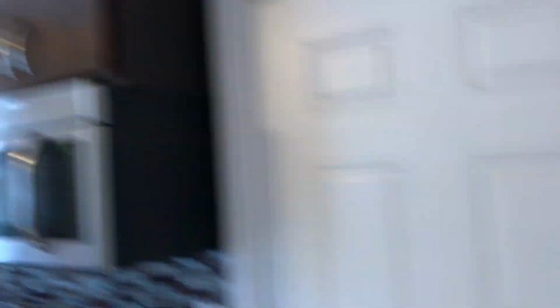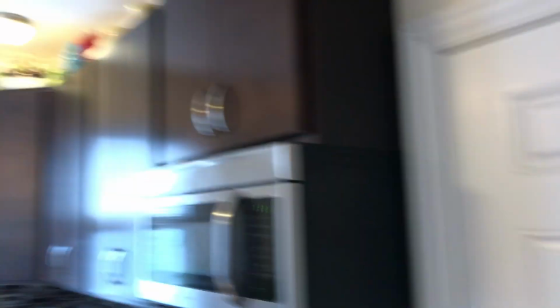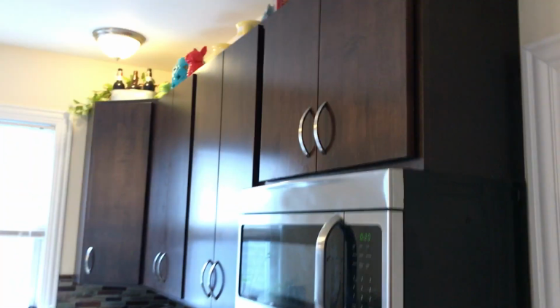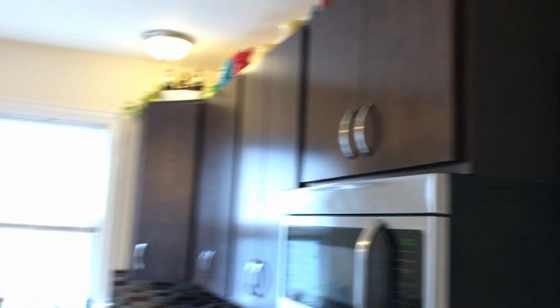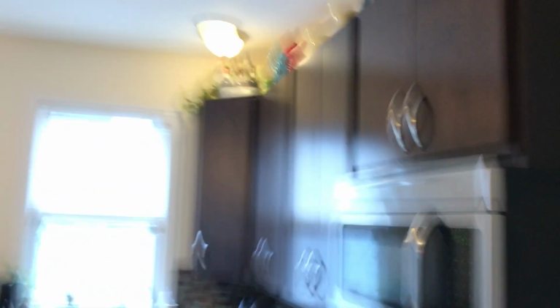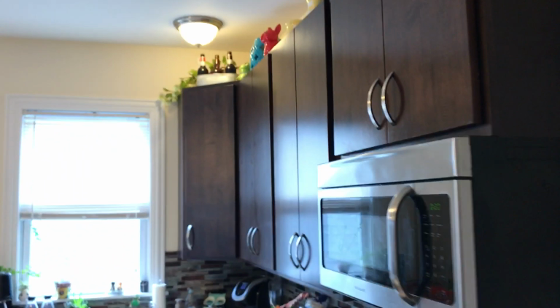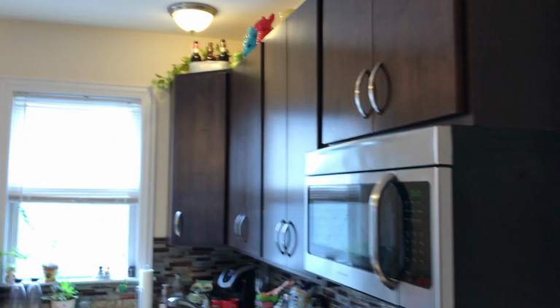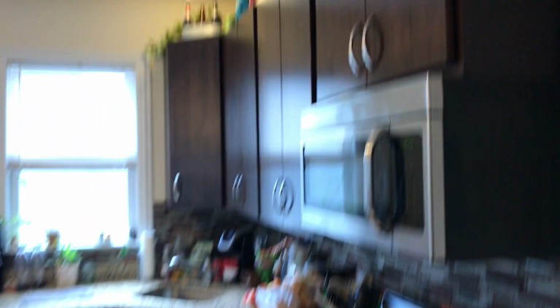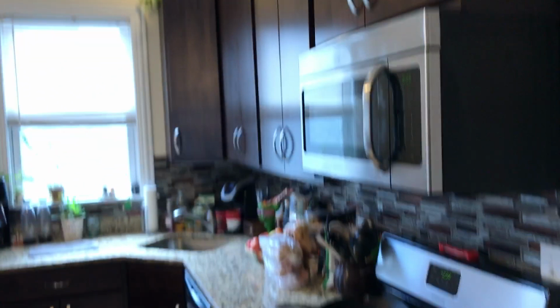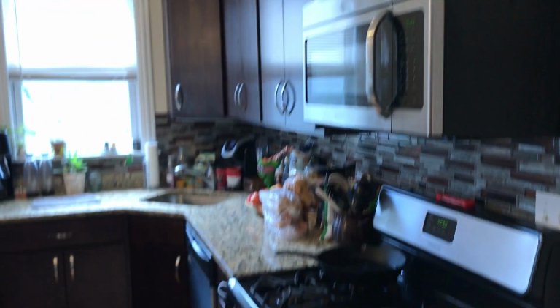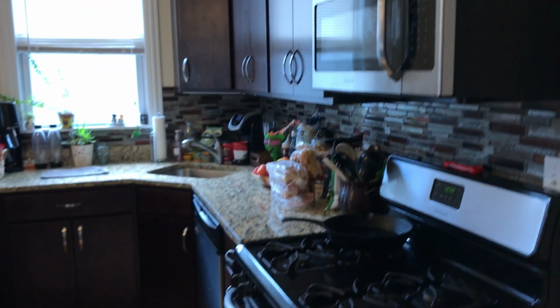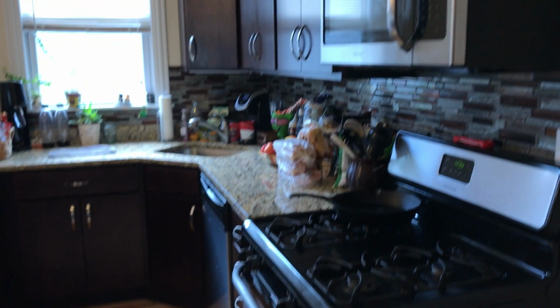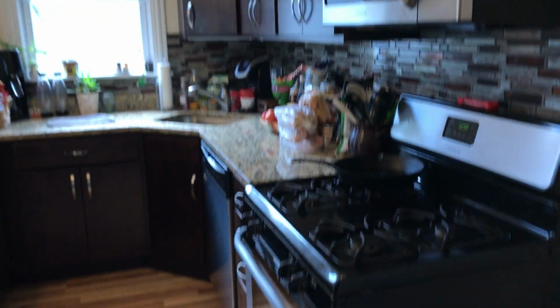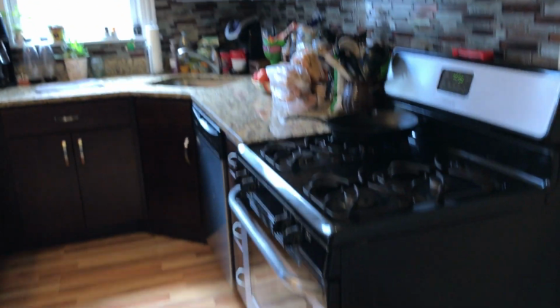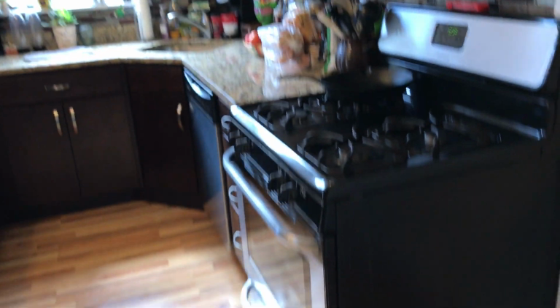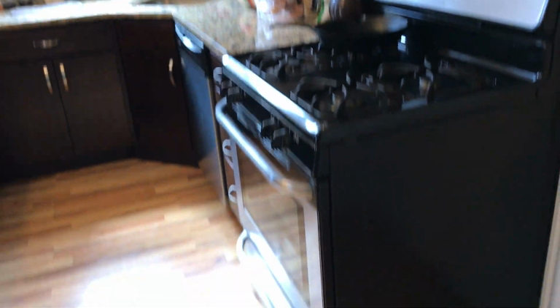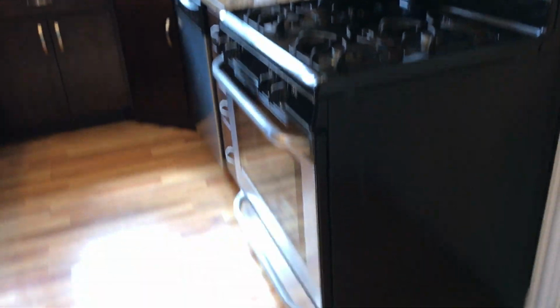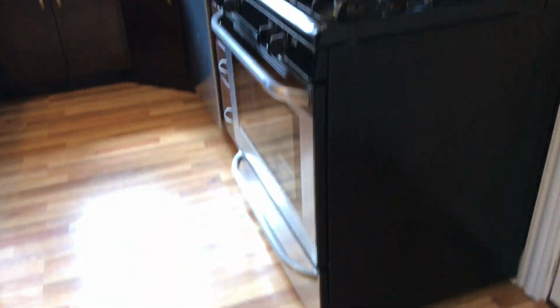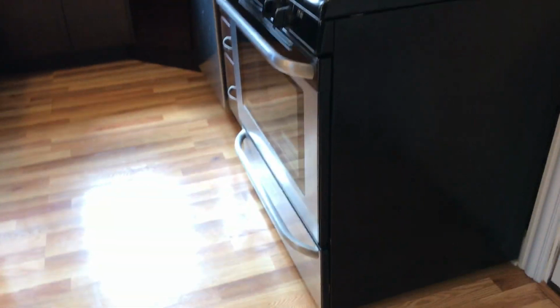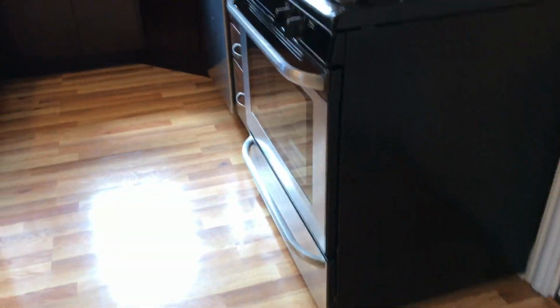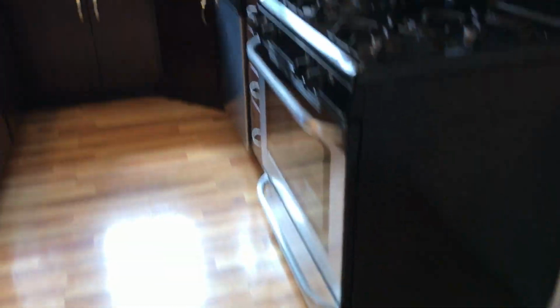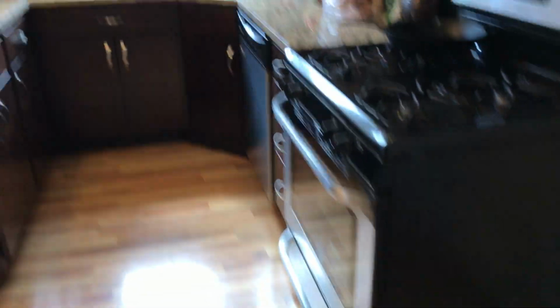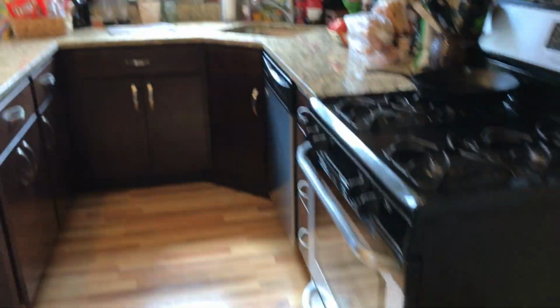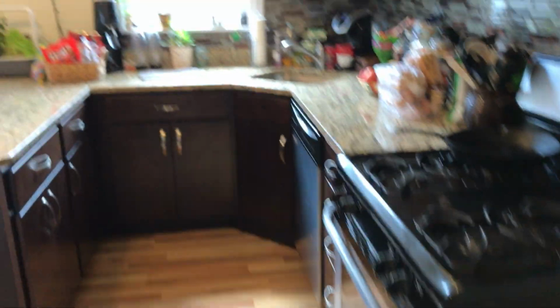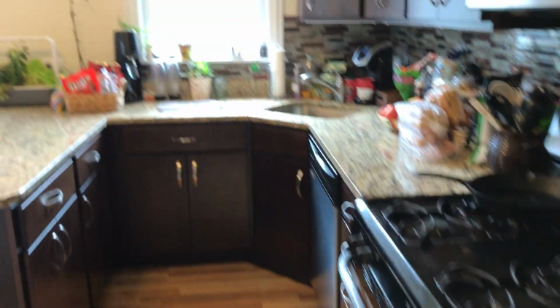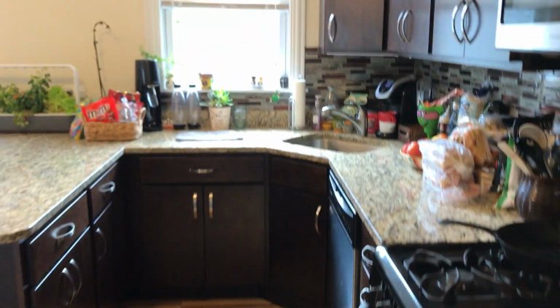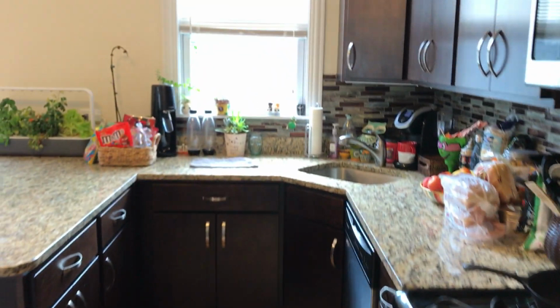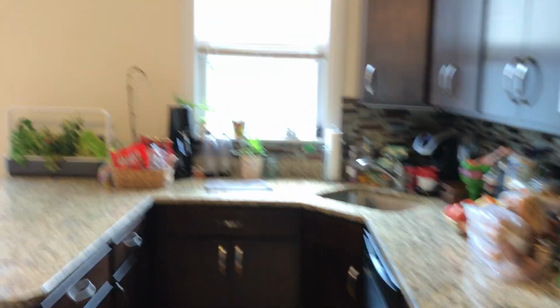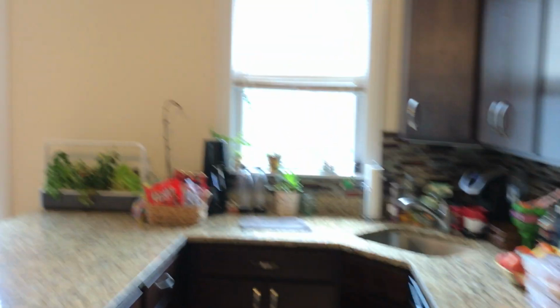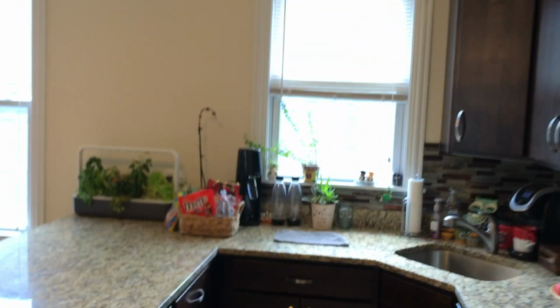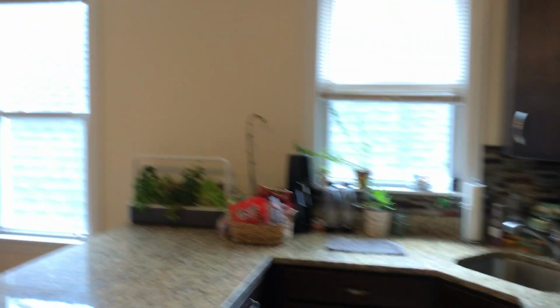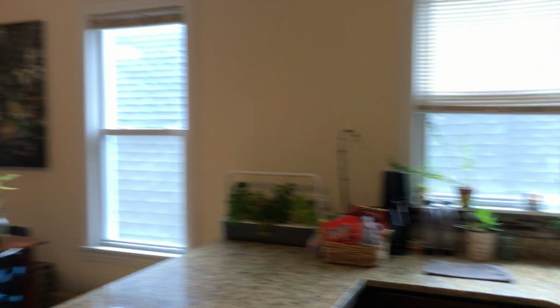And let's just see this nice beautiful kitchen again. This place is gorgeous.